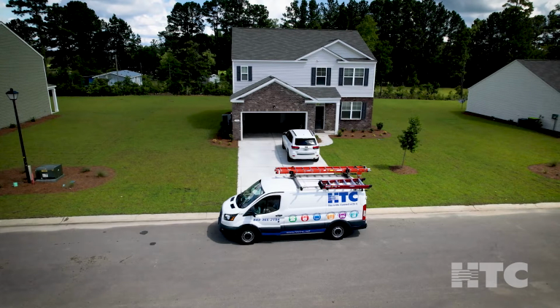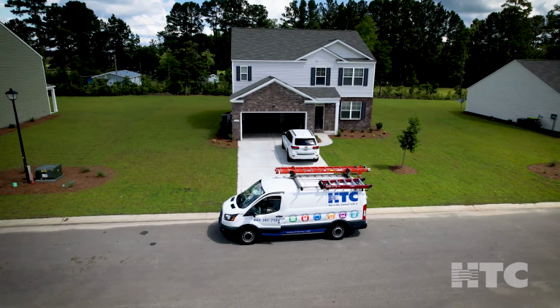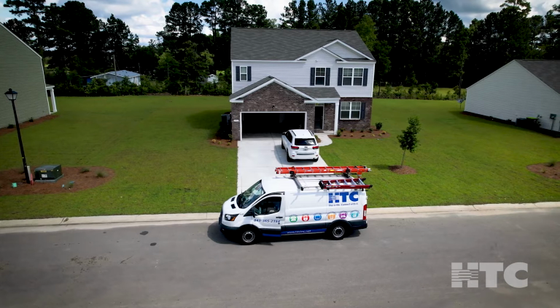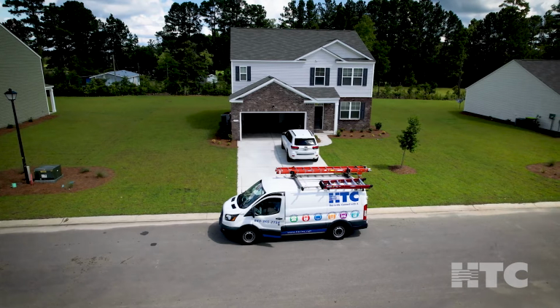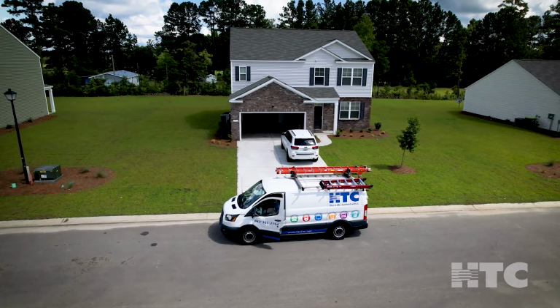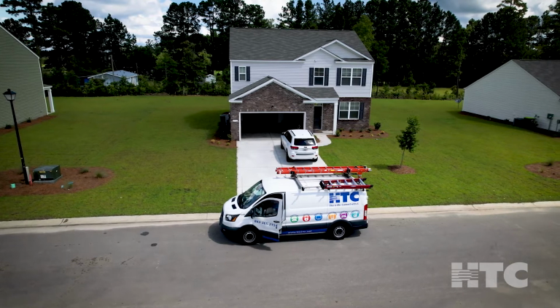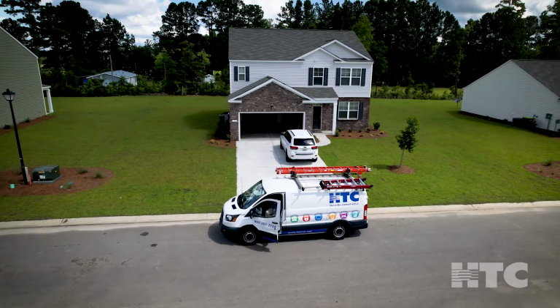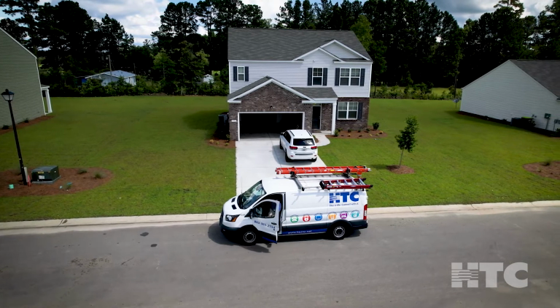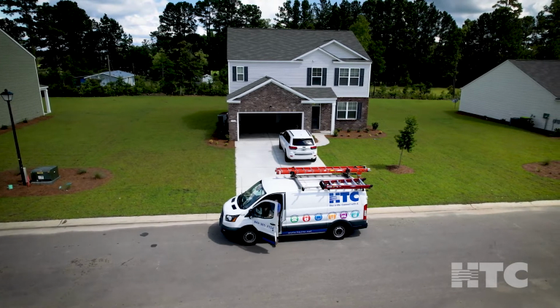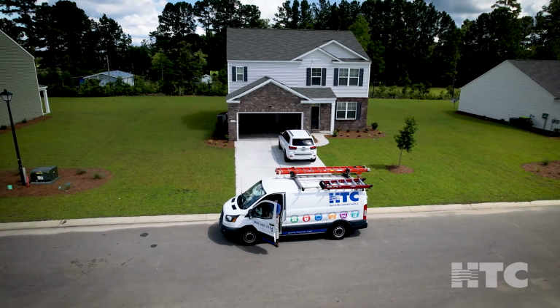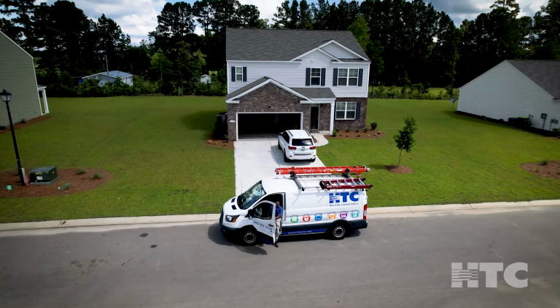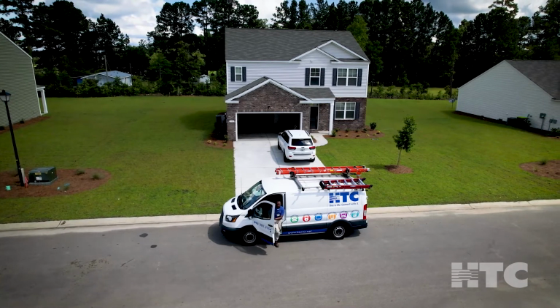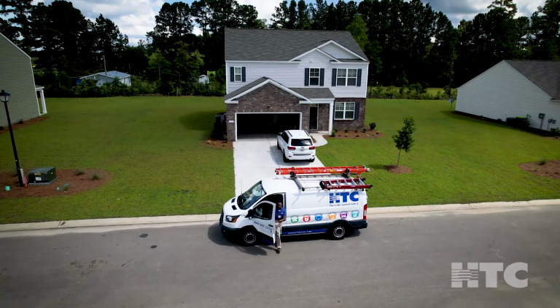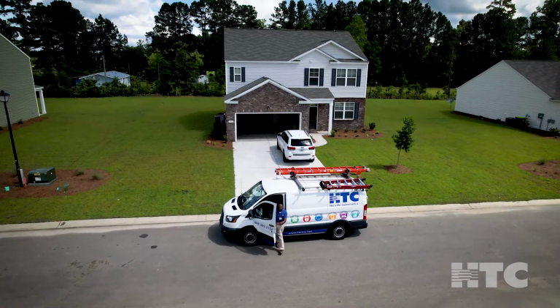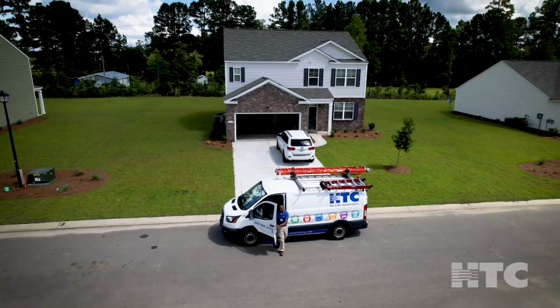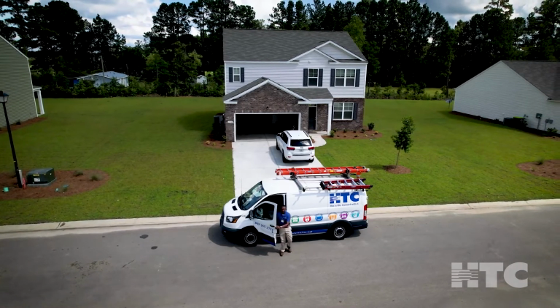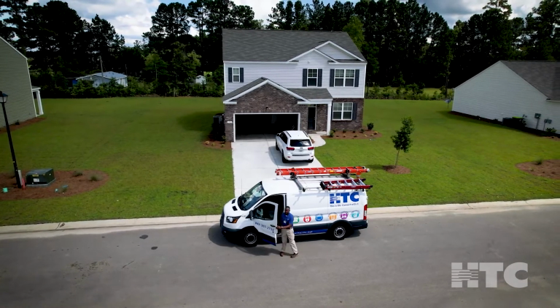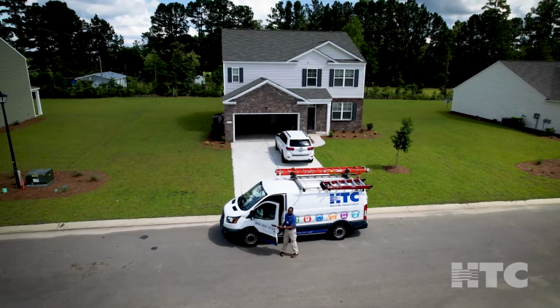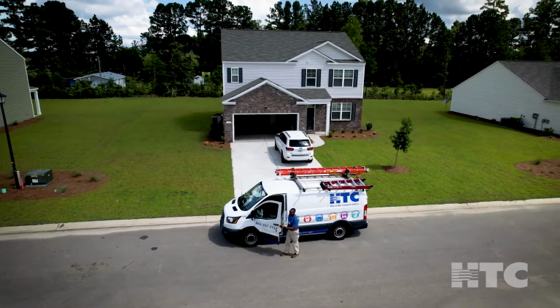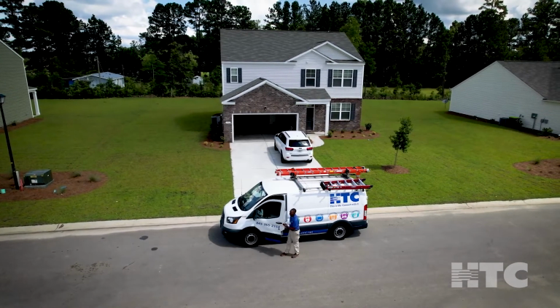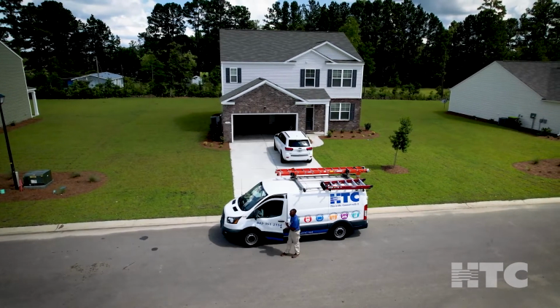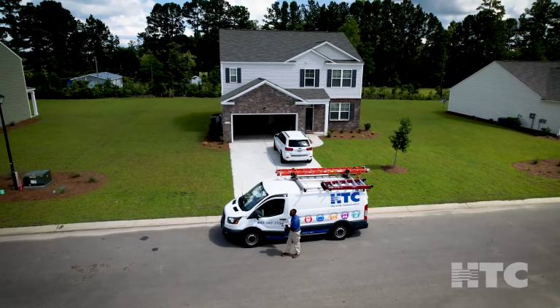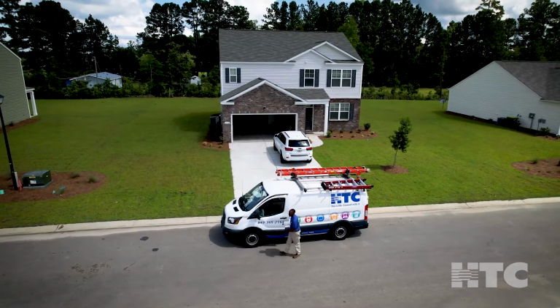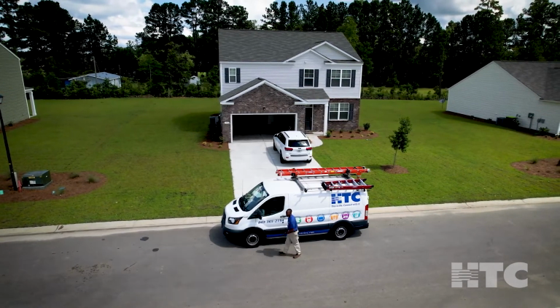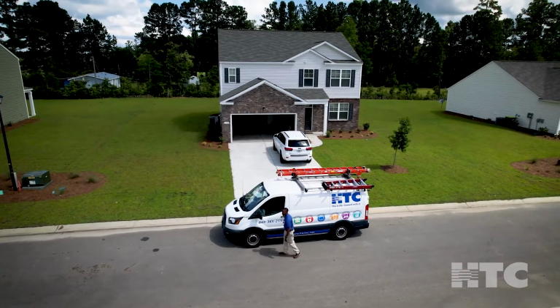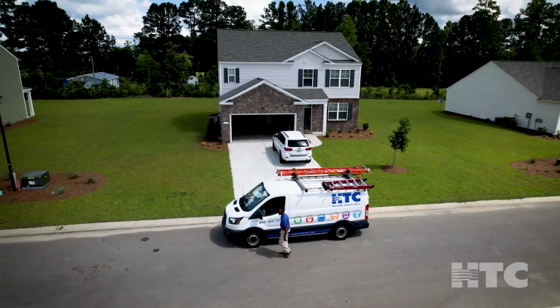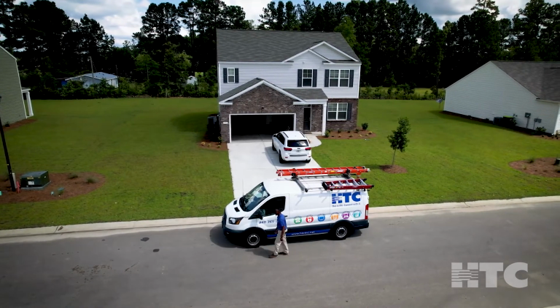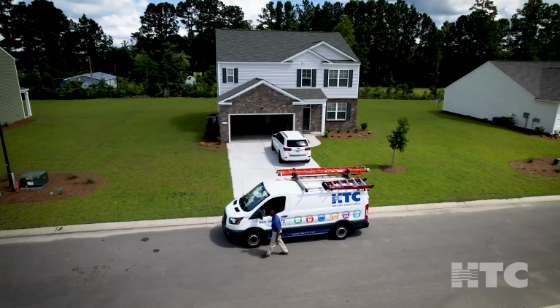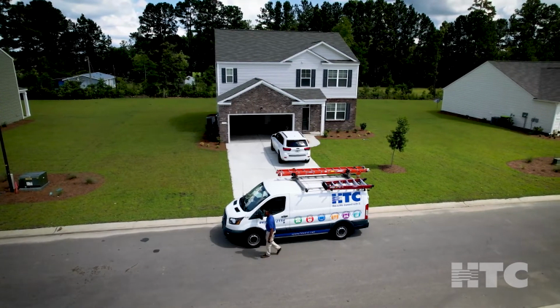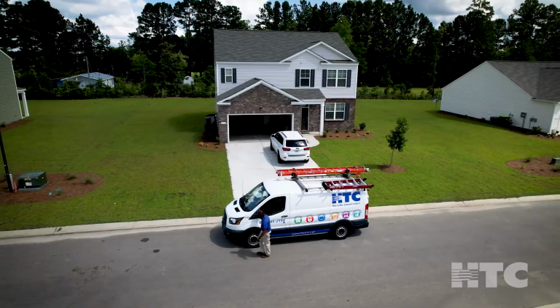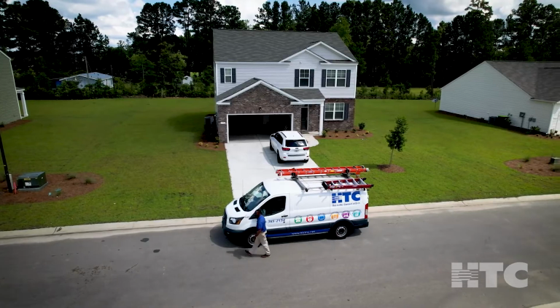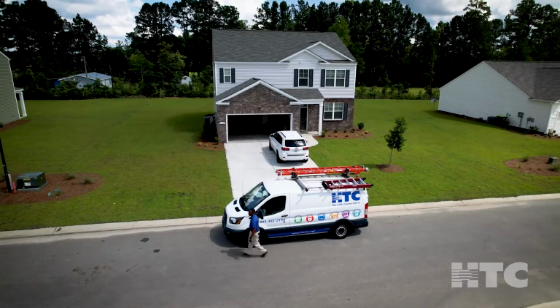HTC crews will visit your community and determine the optimal design for constructing fiber in your area.